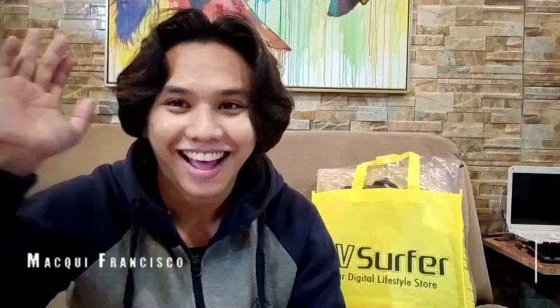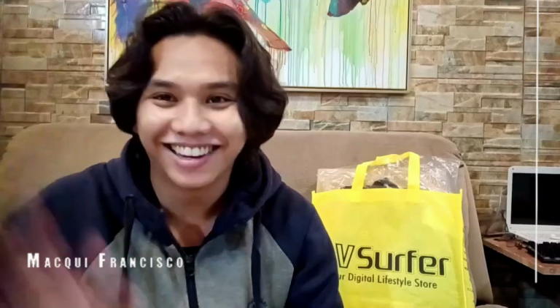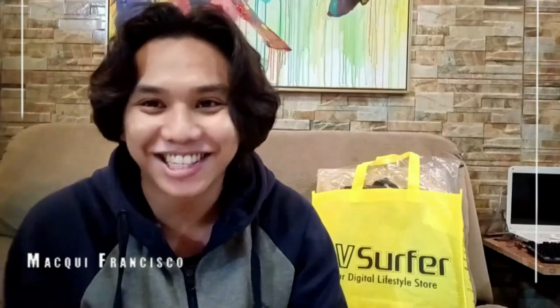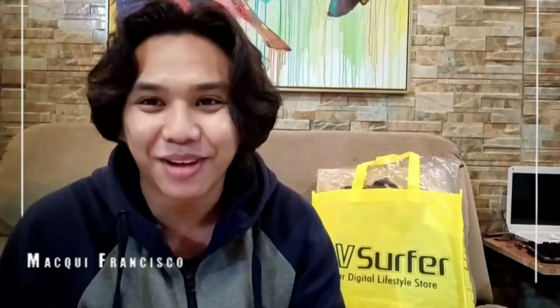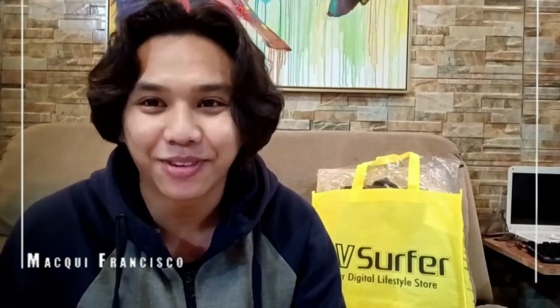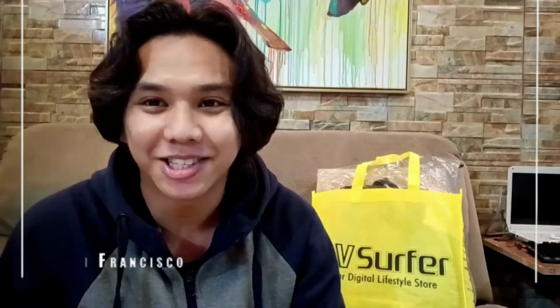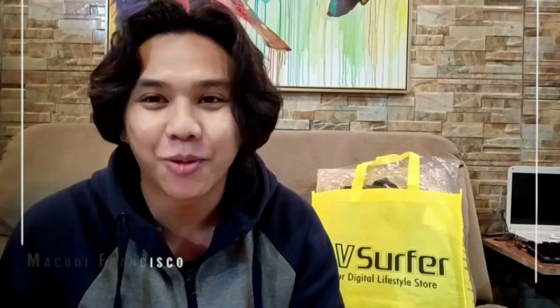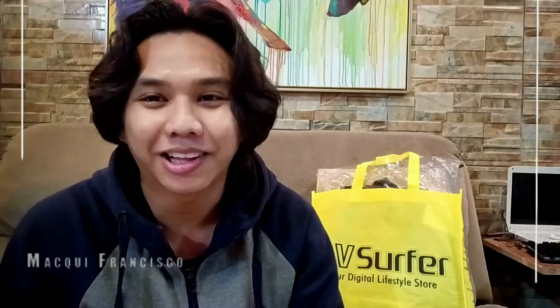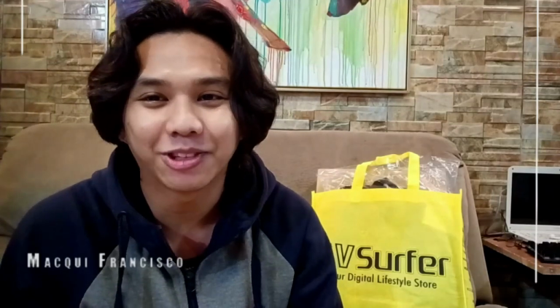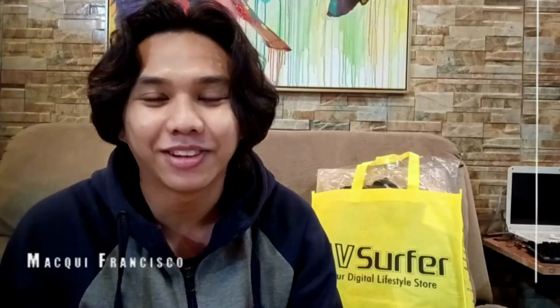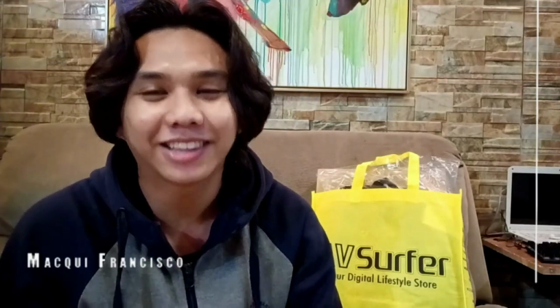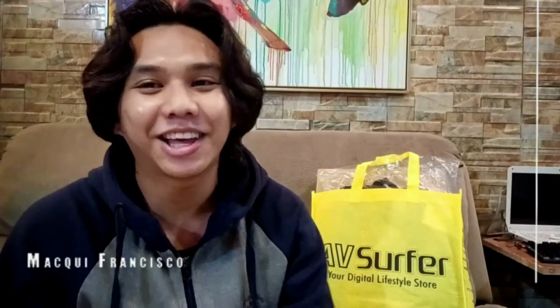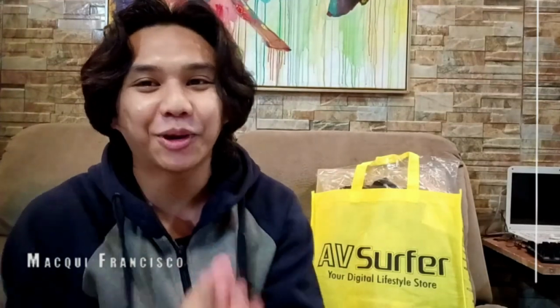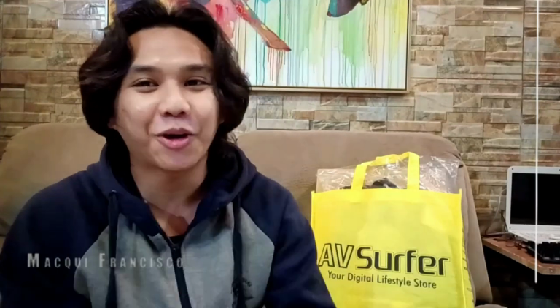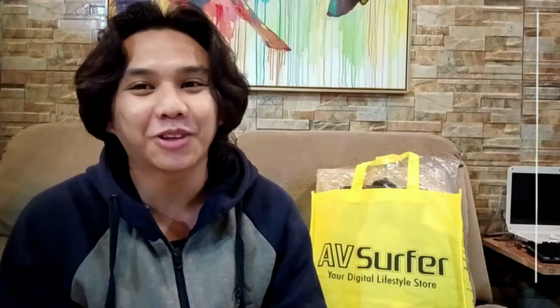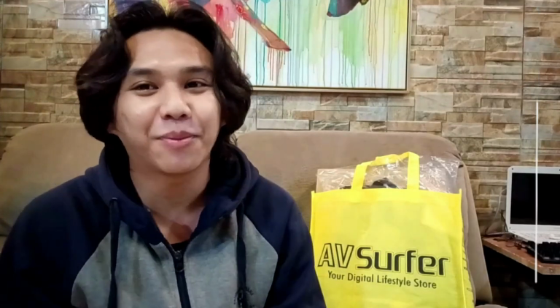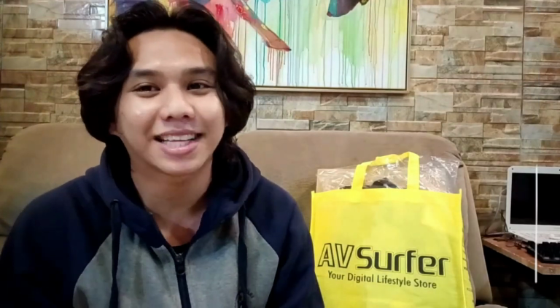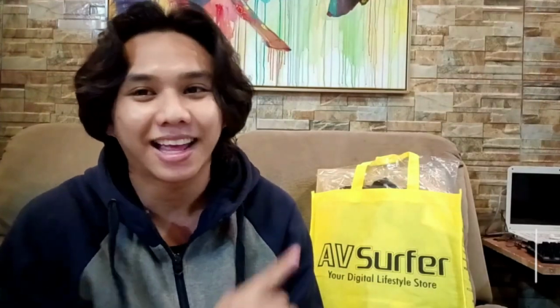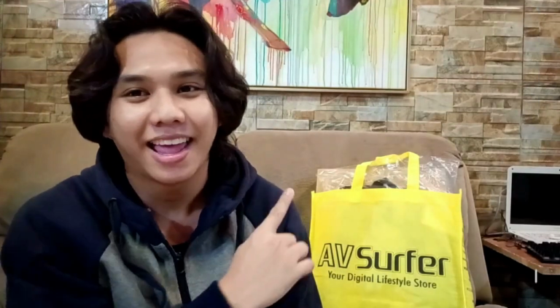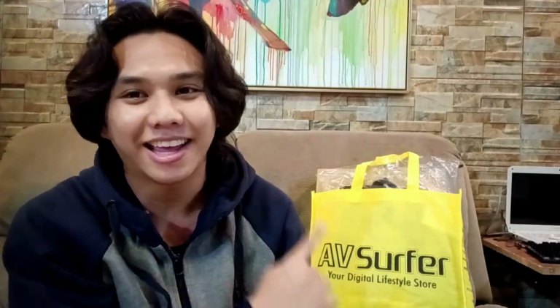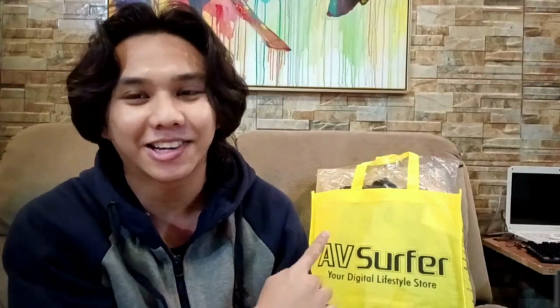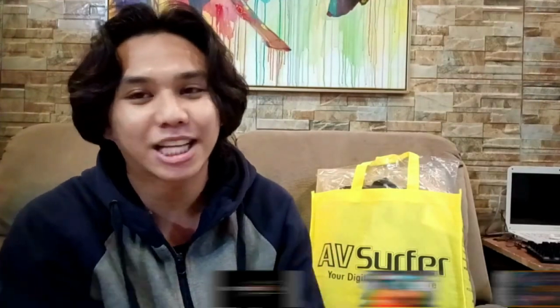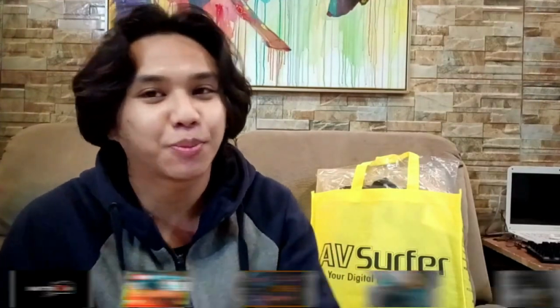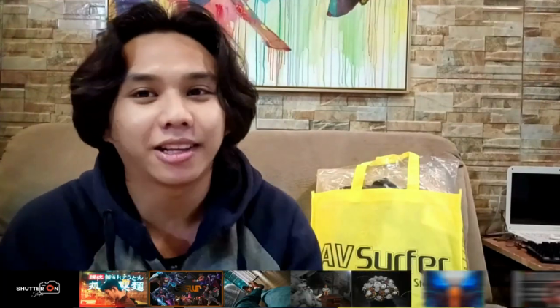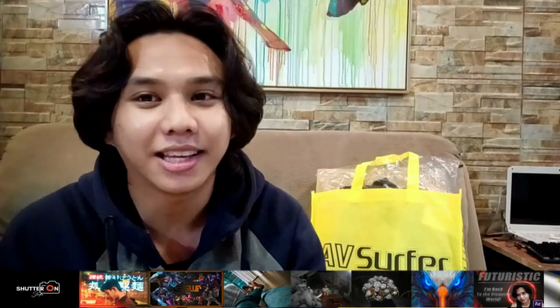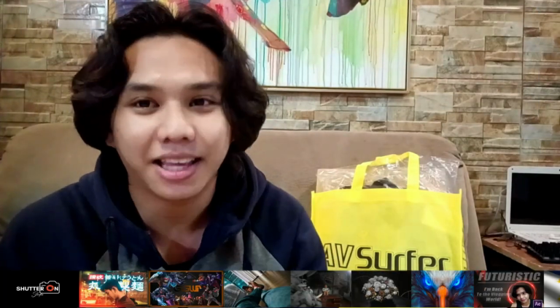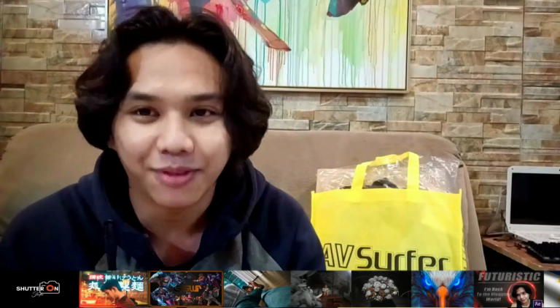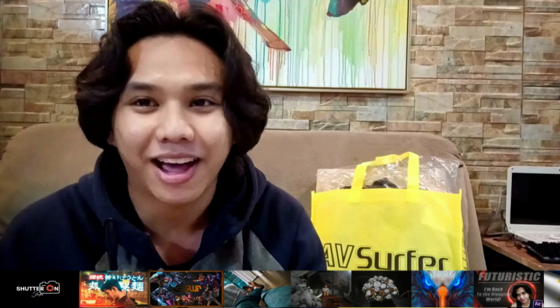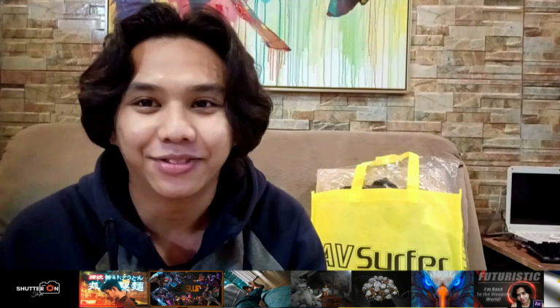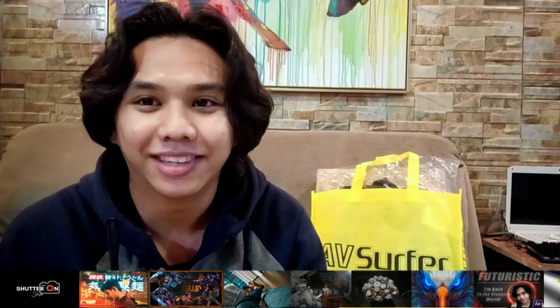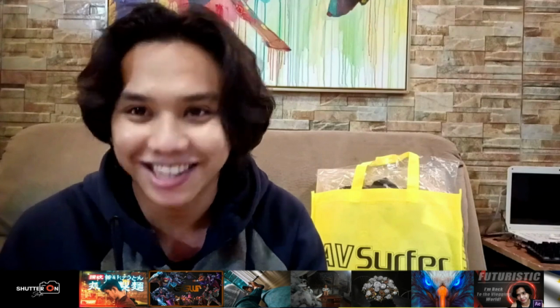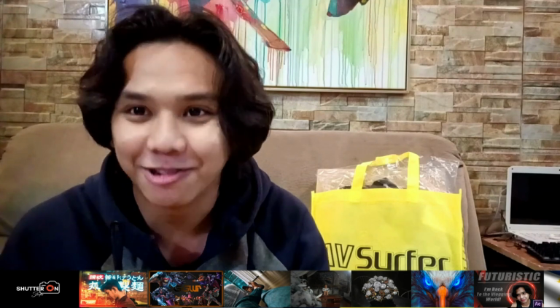Hi there guys, I'm Marky Francisco. Welcome to the vlog. Today we're going to unbox the Acer Aspire 3 A5. Let's go!